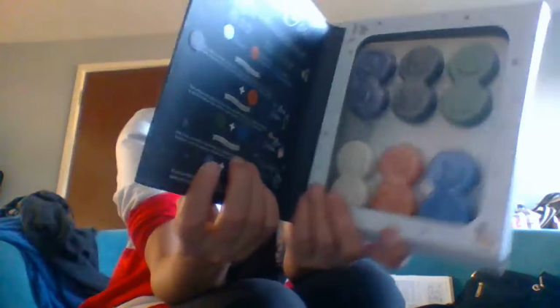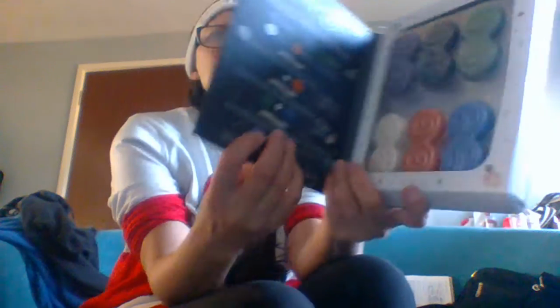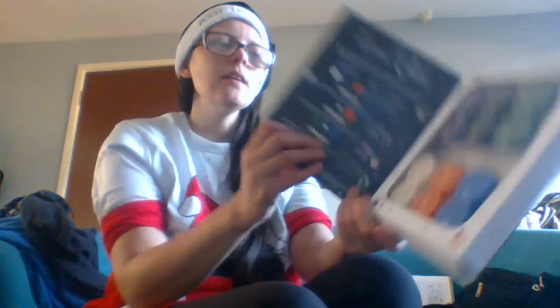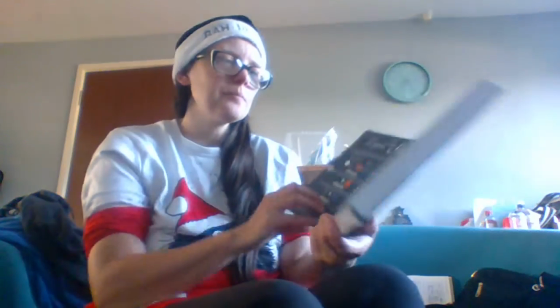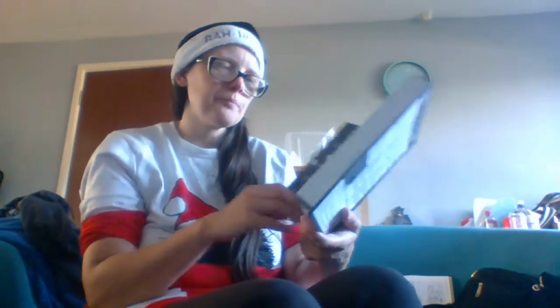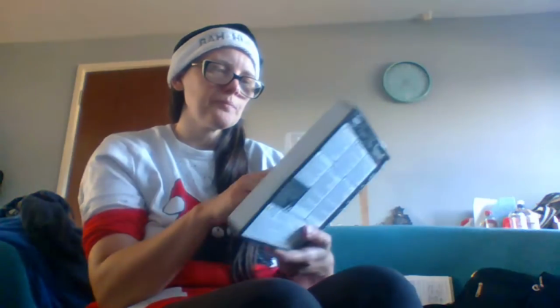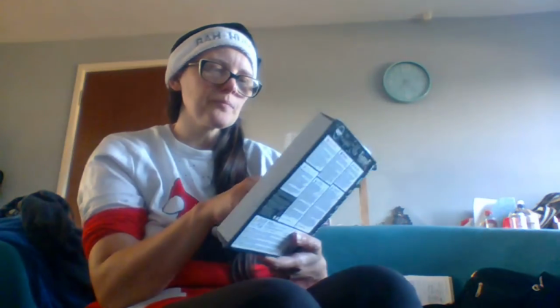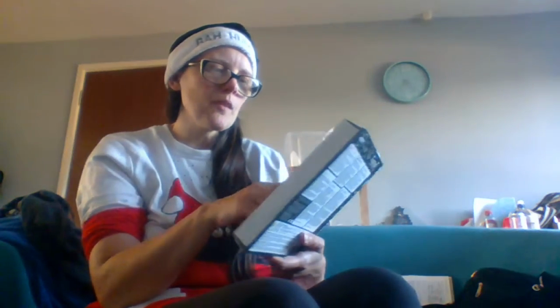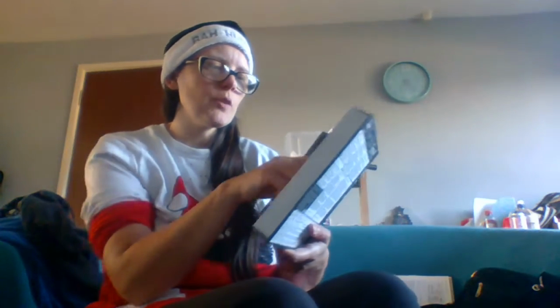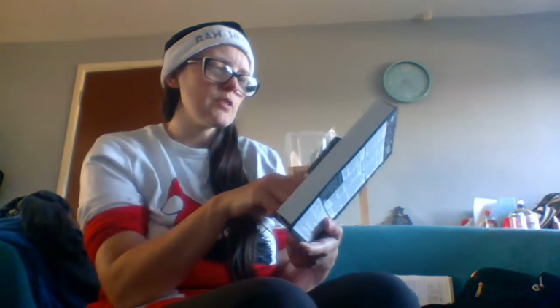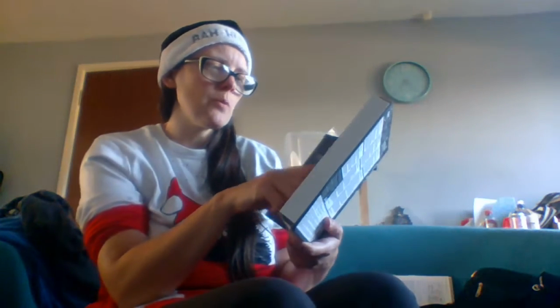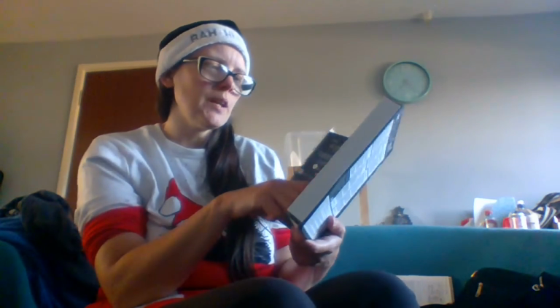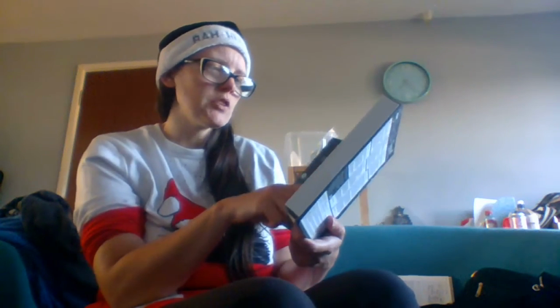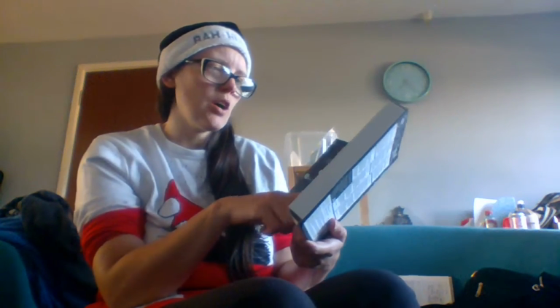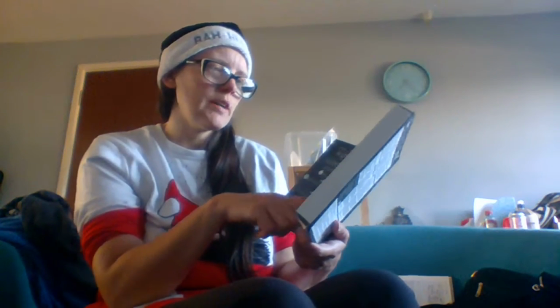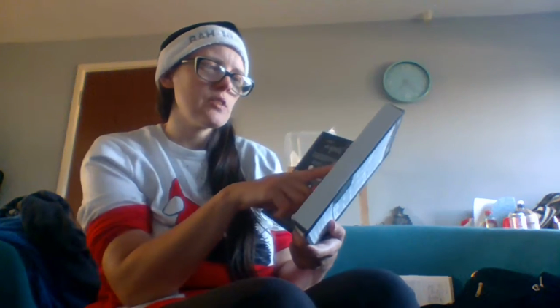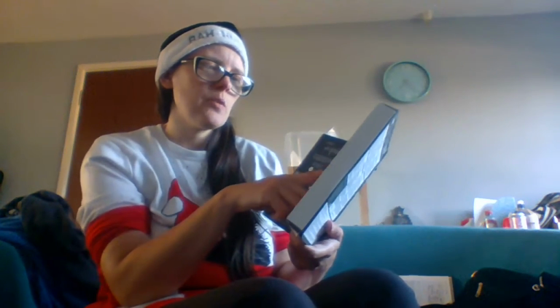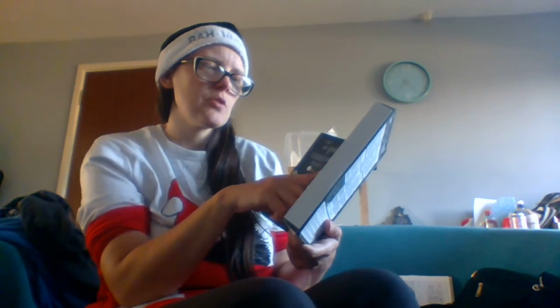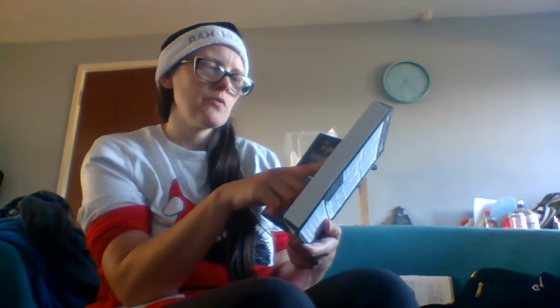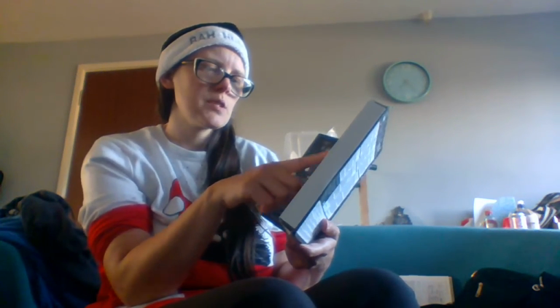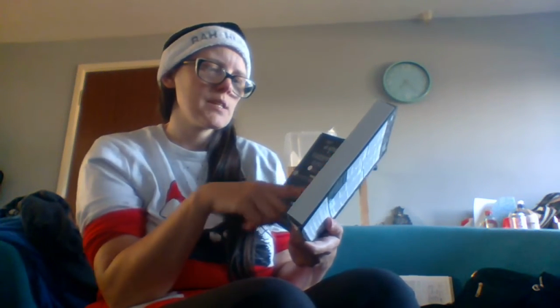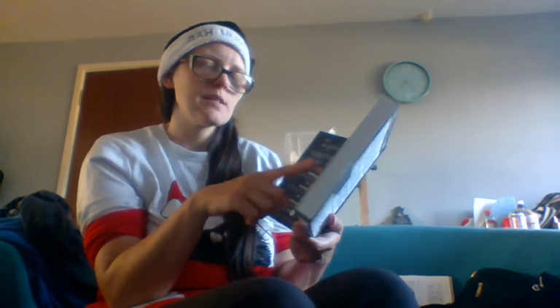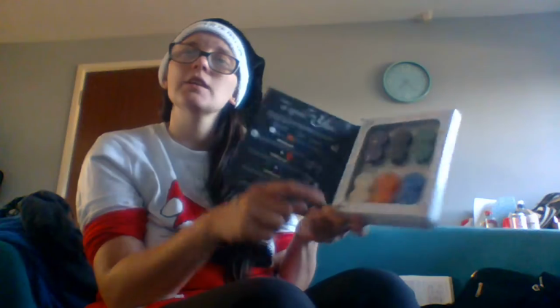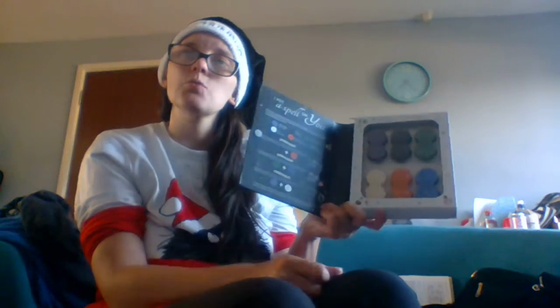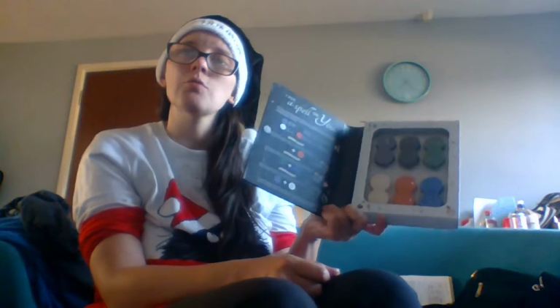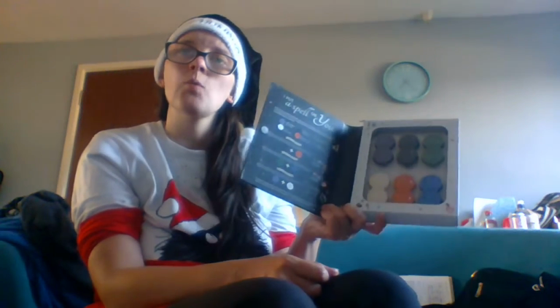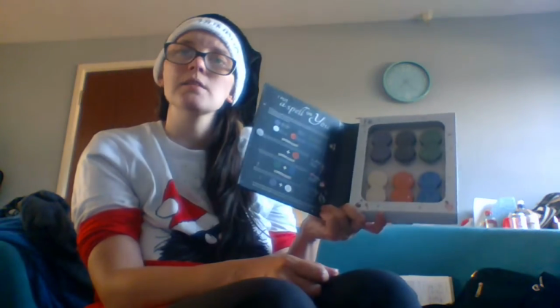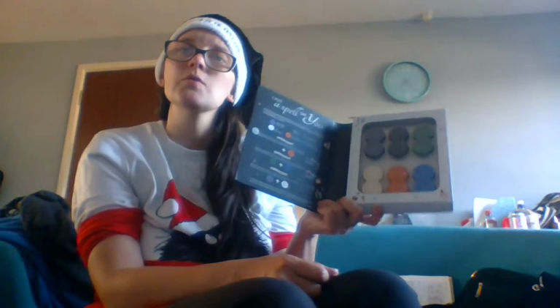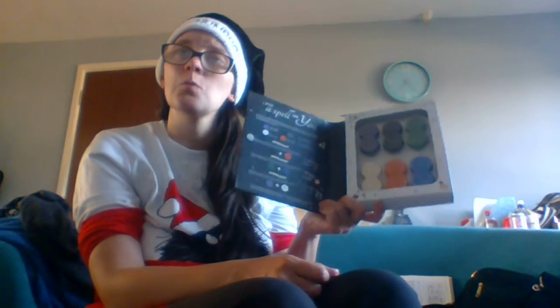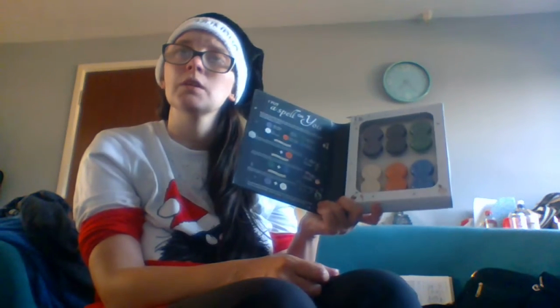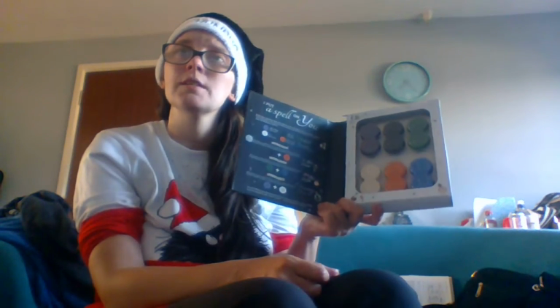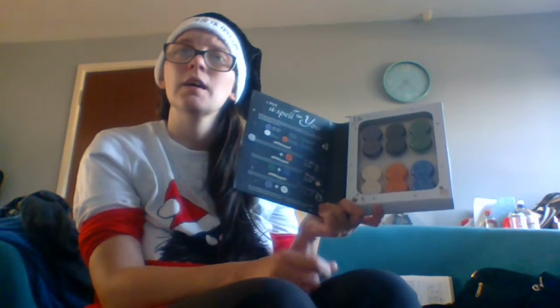You get two of each kind, so twelve wax melts for £1.99.